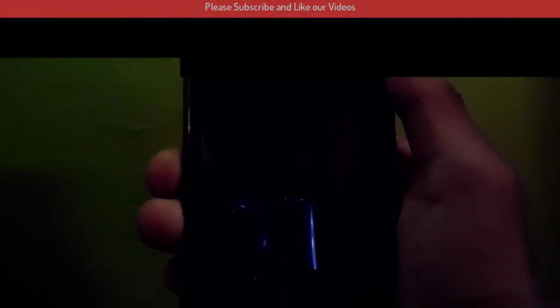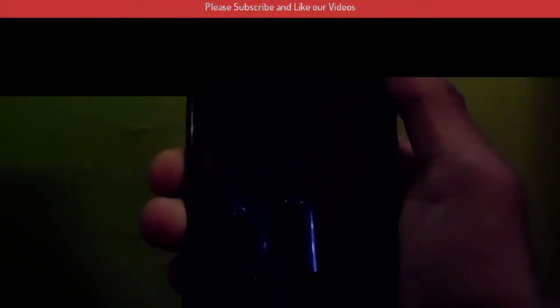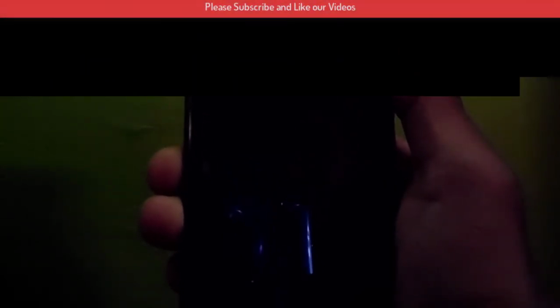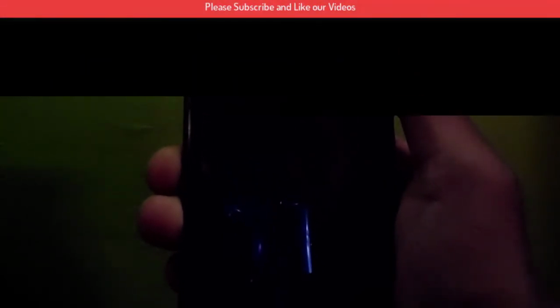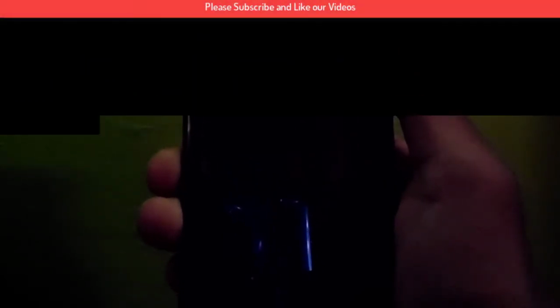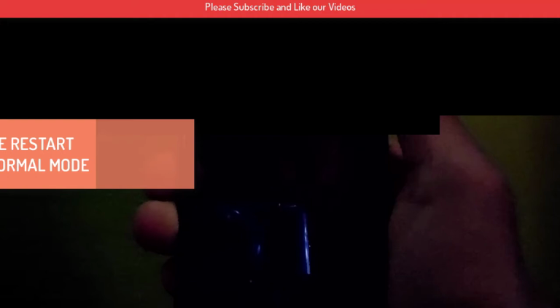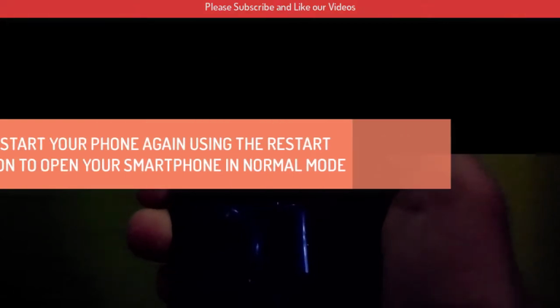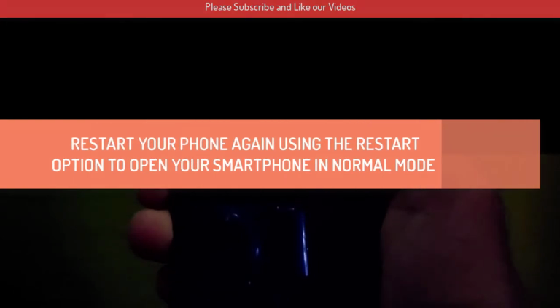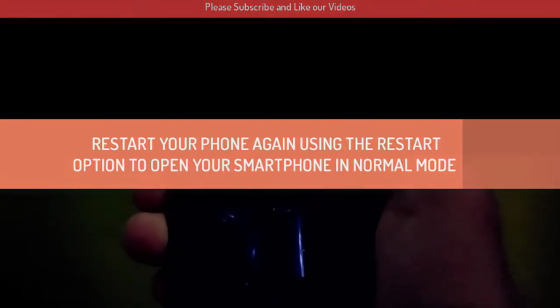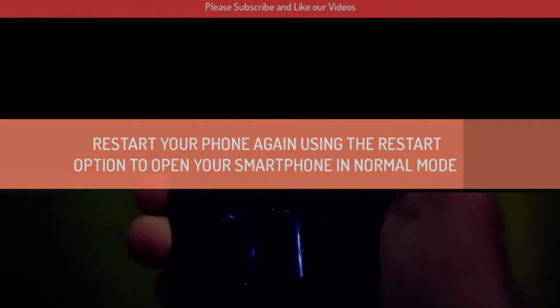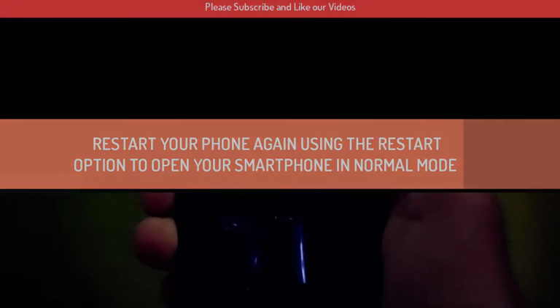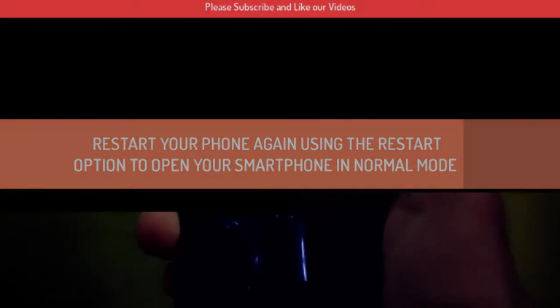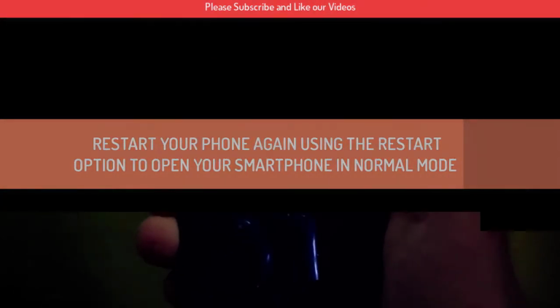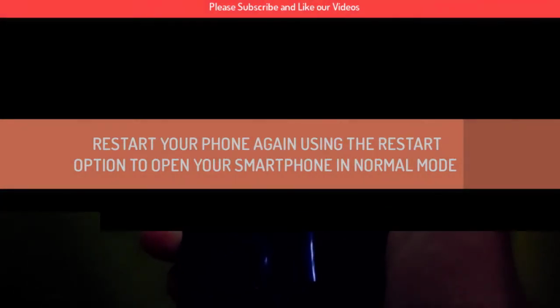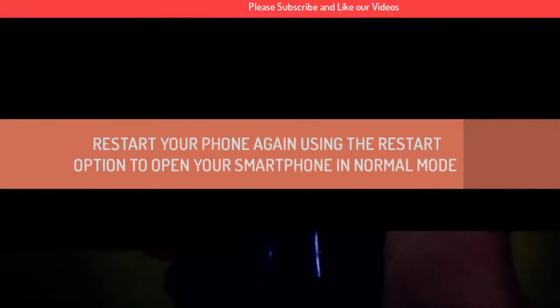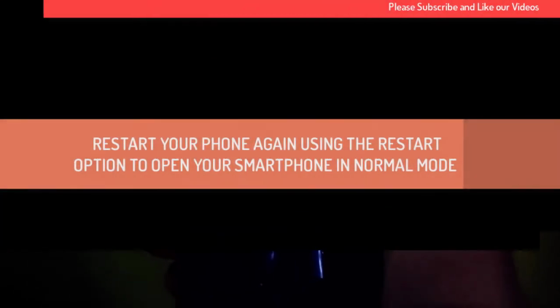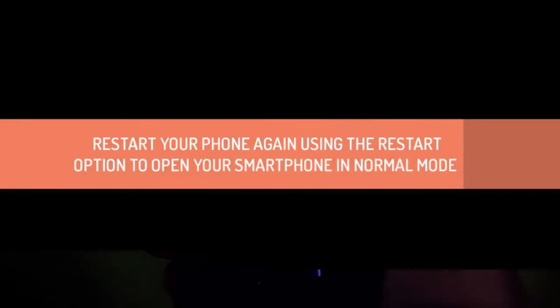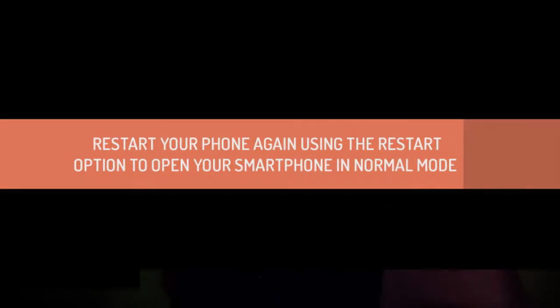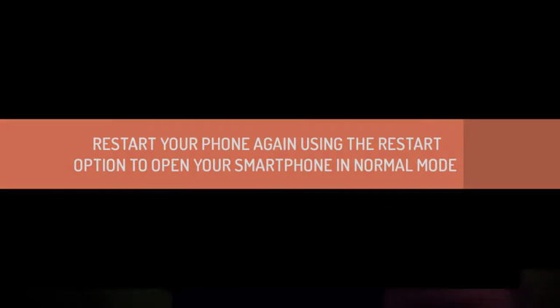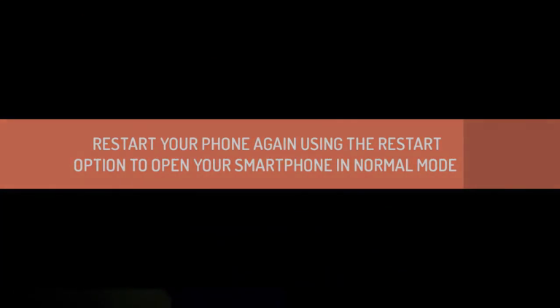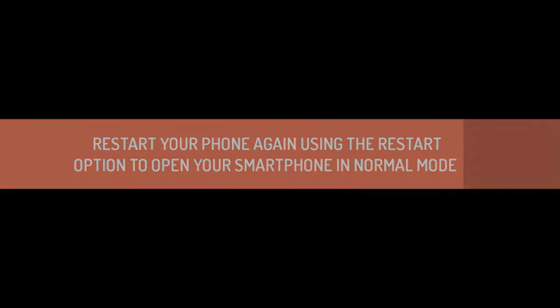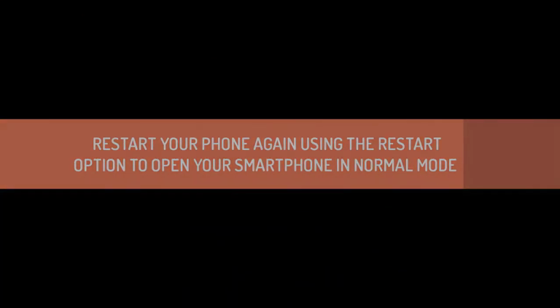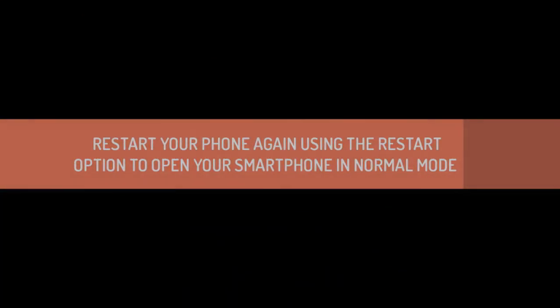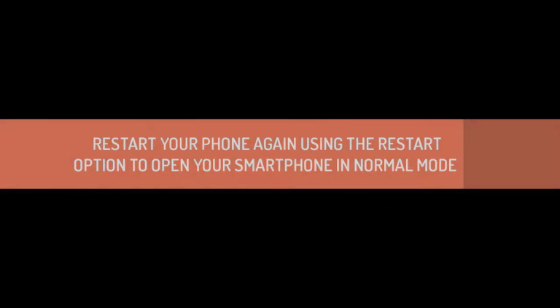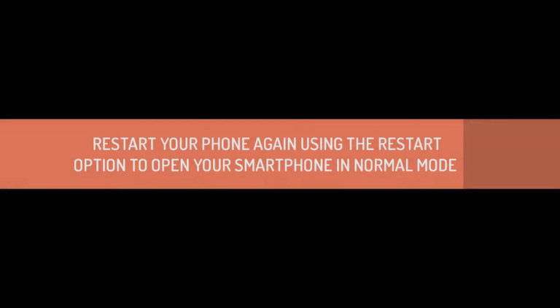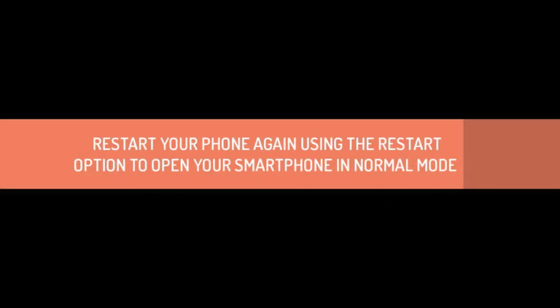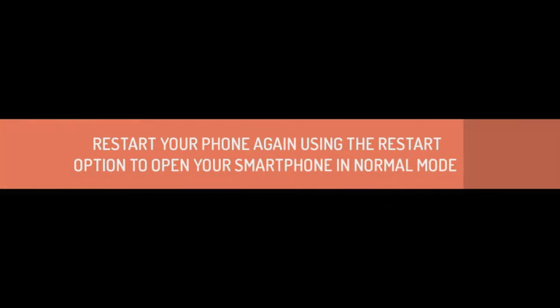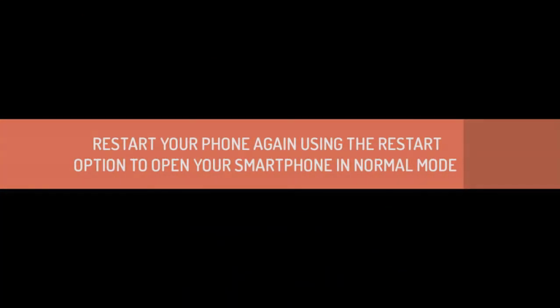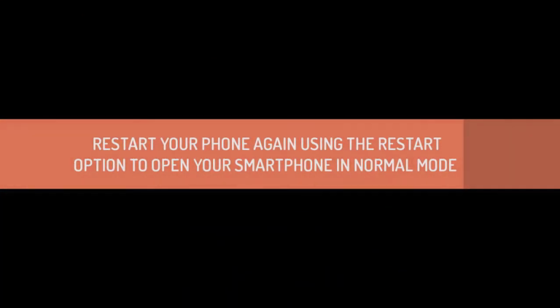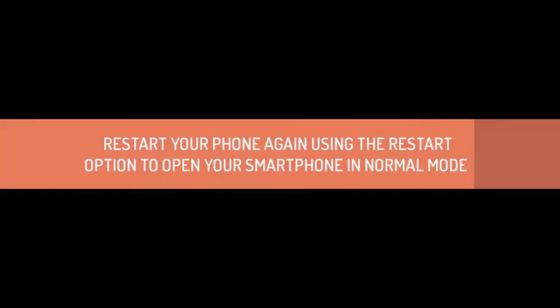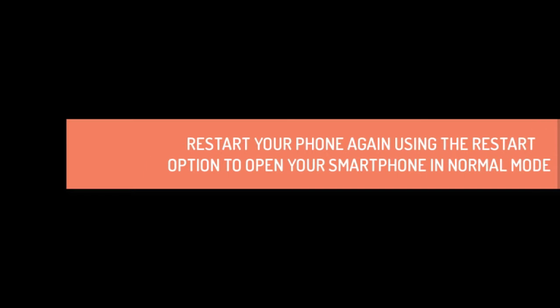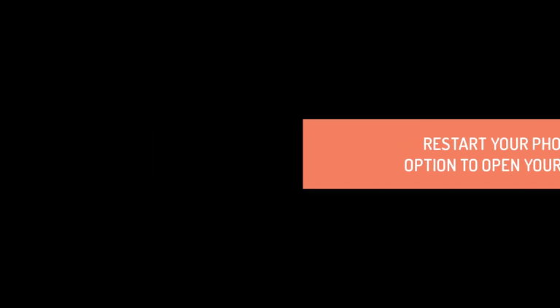If you want to exit safe mode, you need to reboot your phone again the normal way by pressing the power button, clicking on reboot, and your smartphone will load in normal mode.